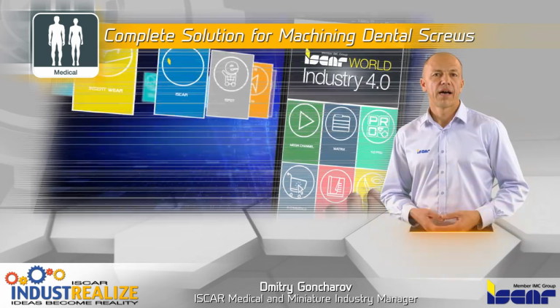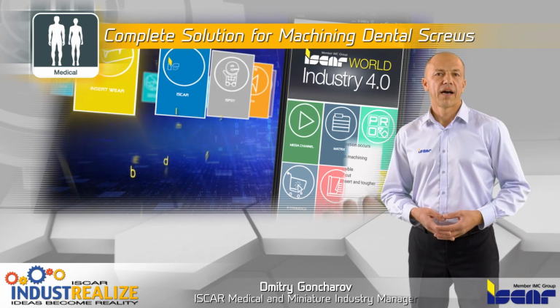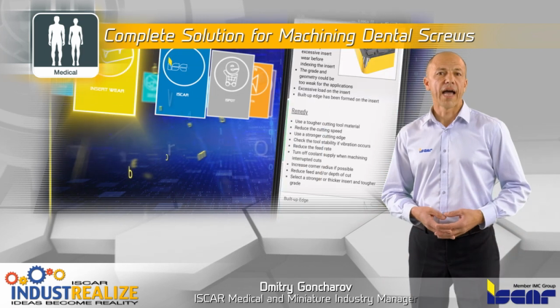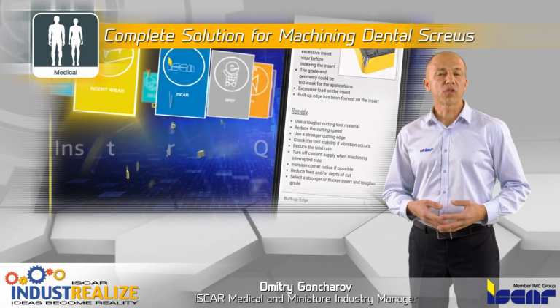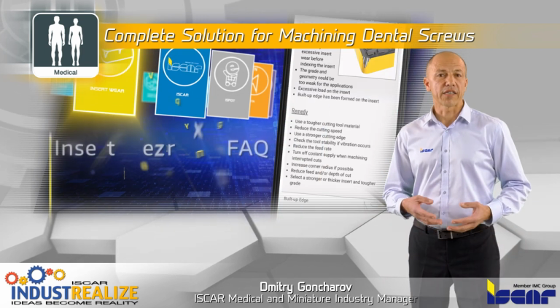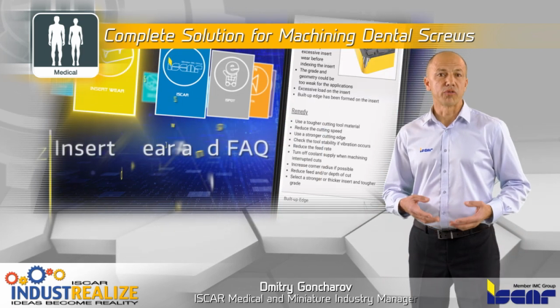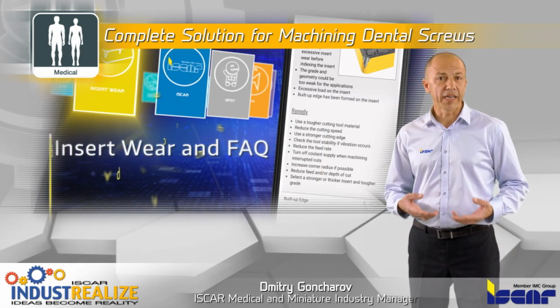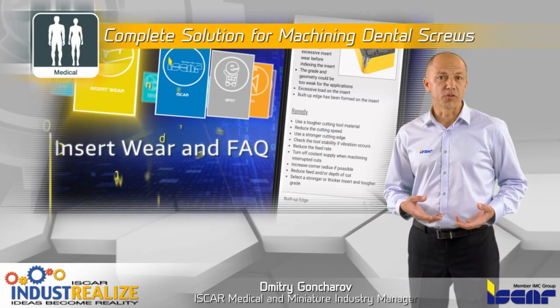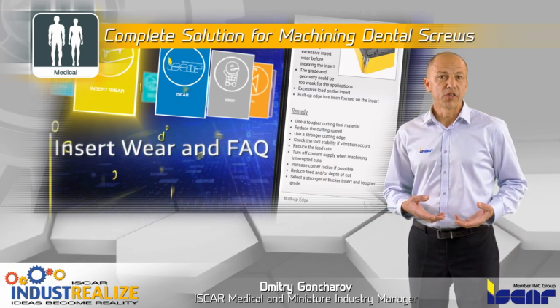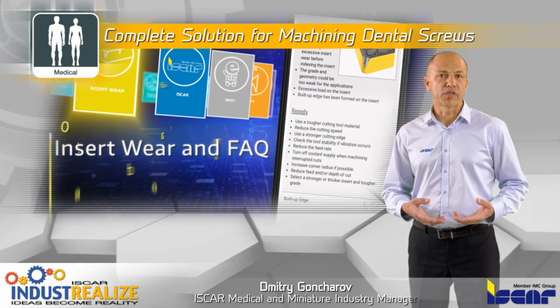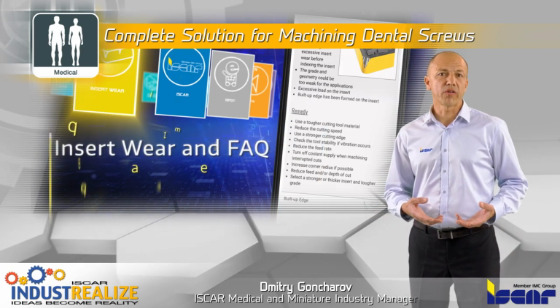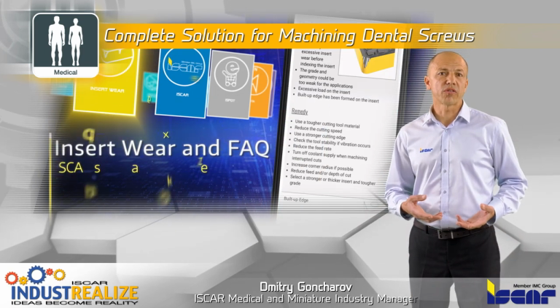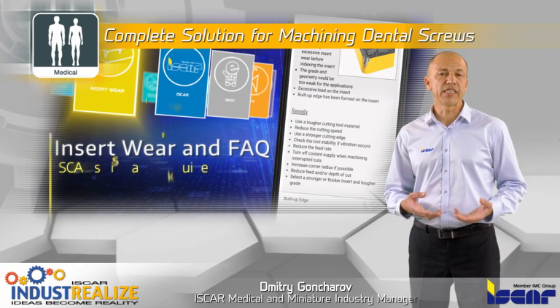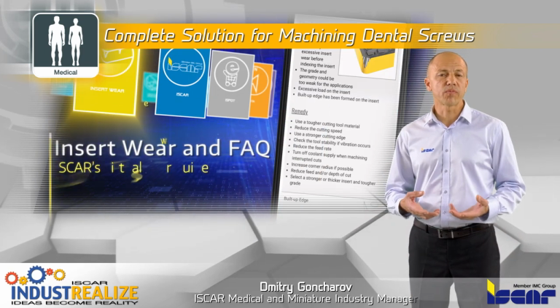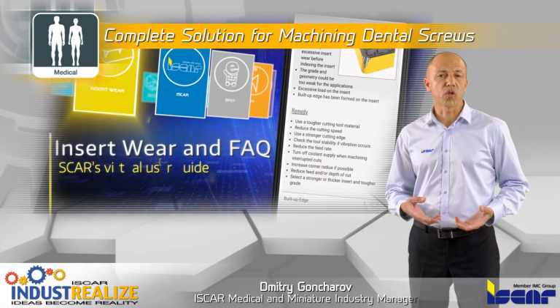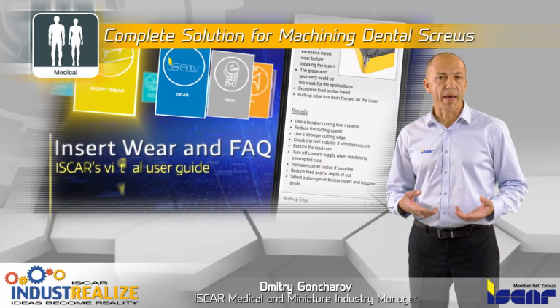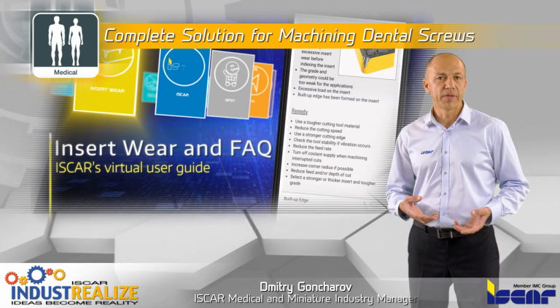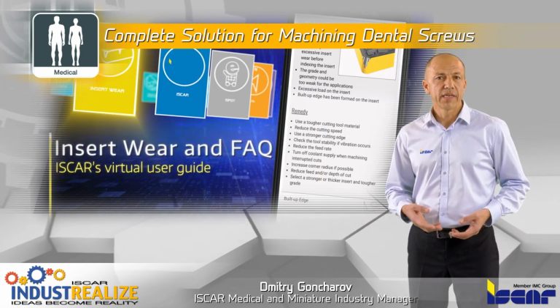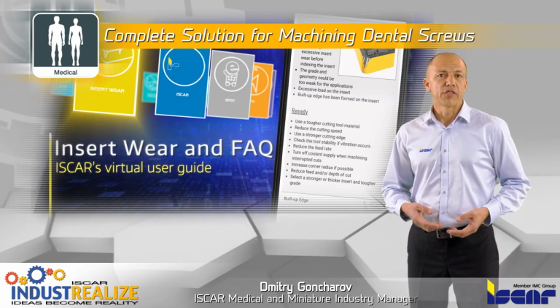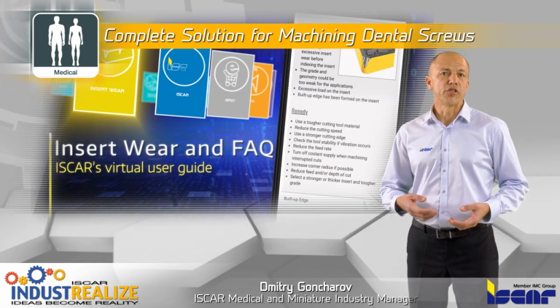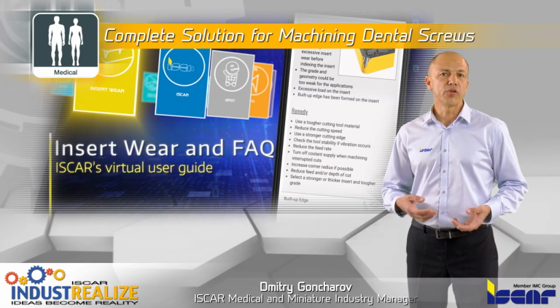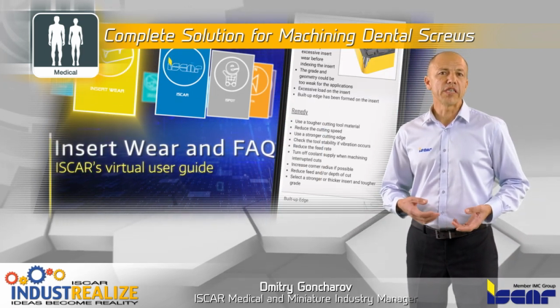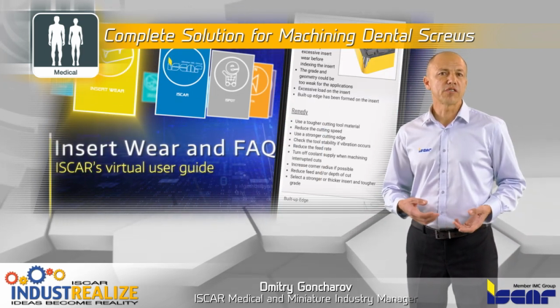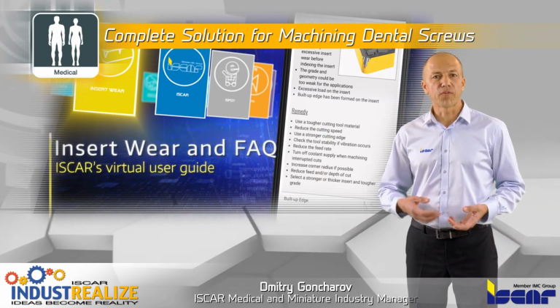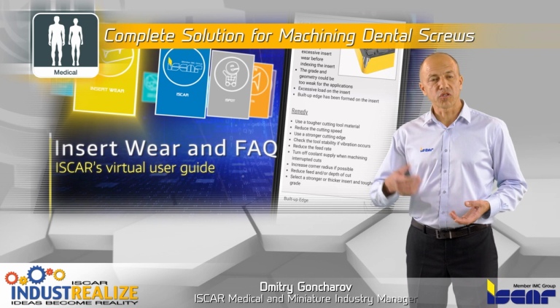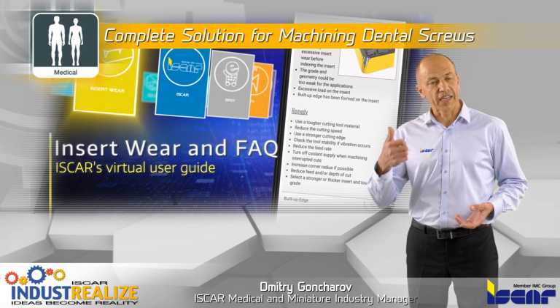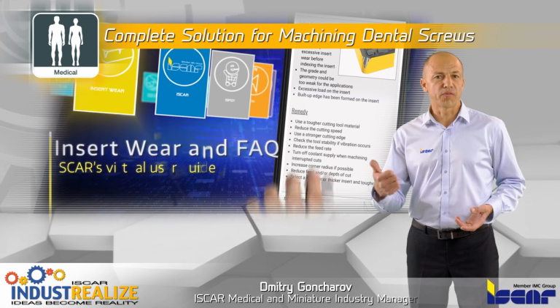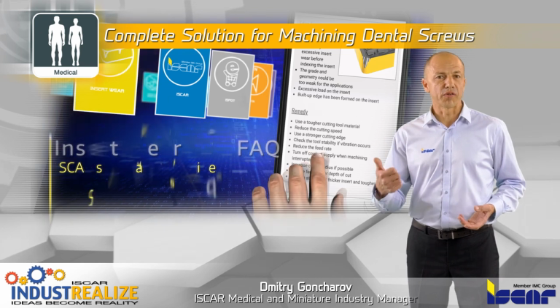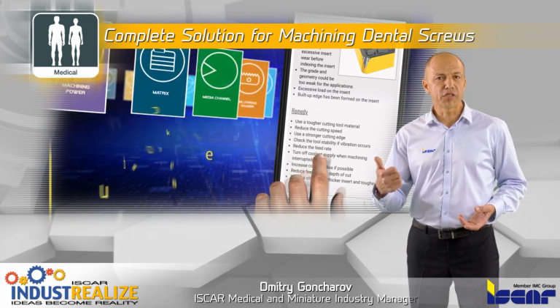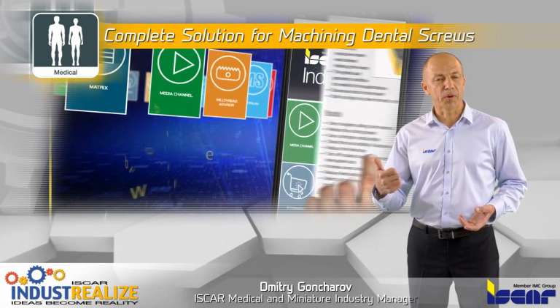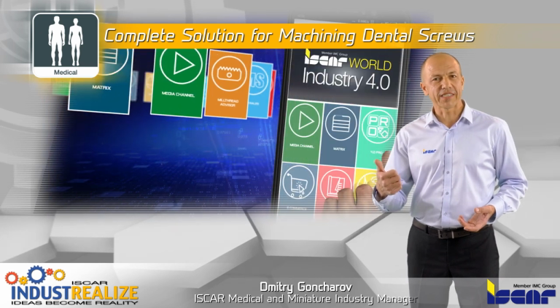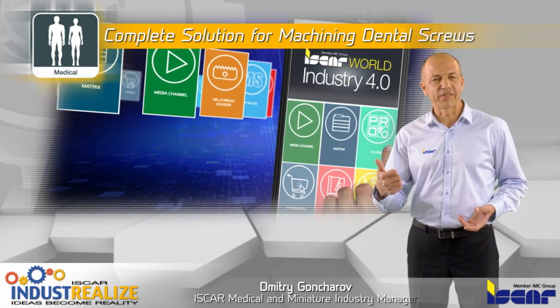I would like to remind you to download the IskerBall app, the new Industry 4.0 standard for increased productivity.